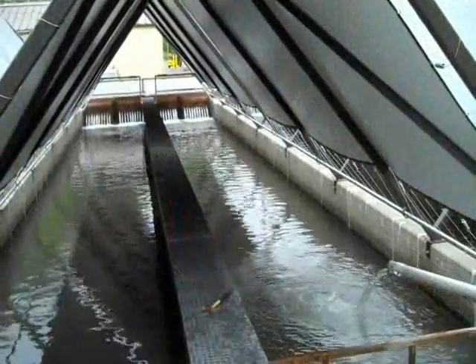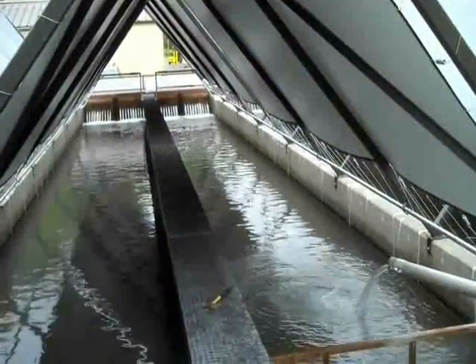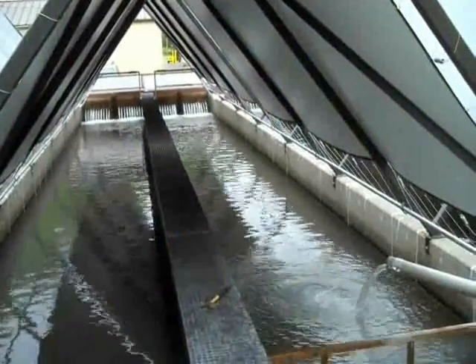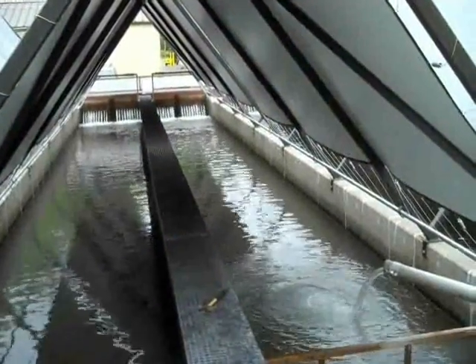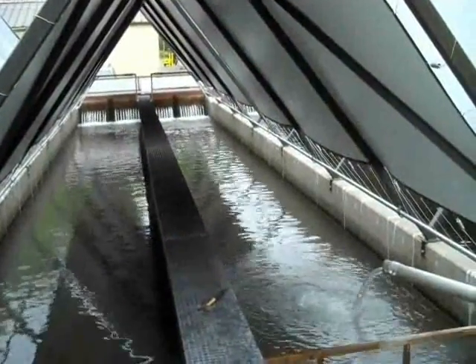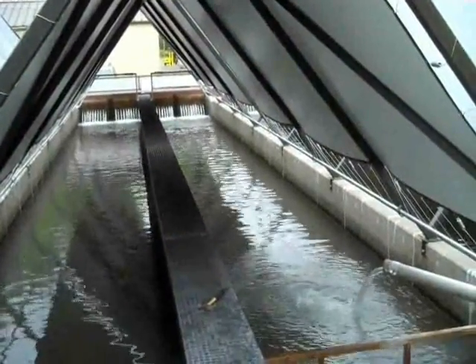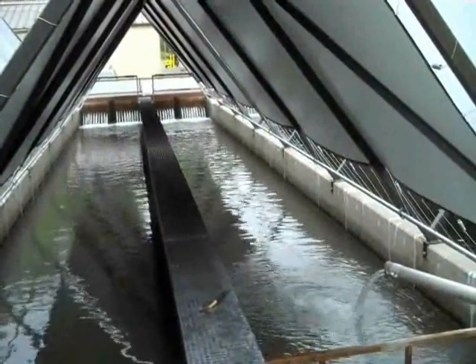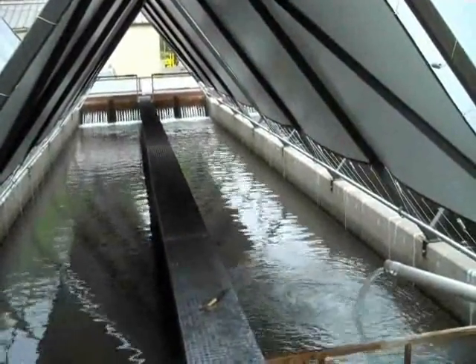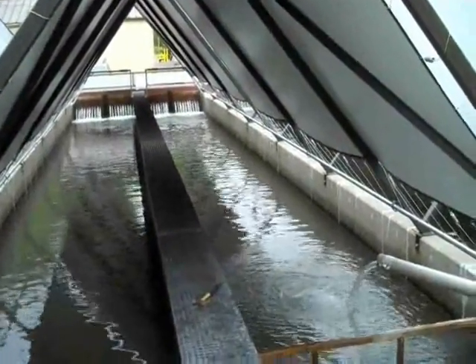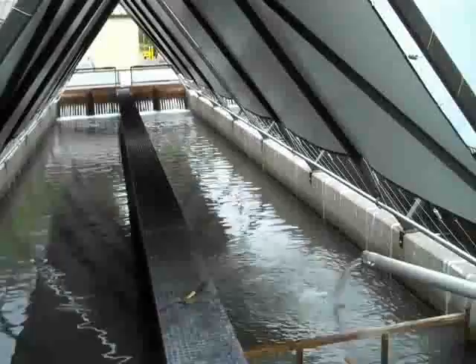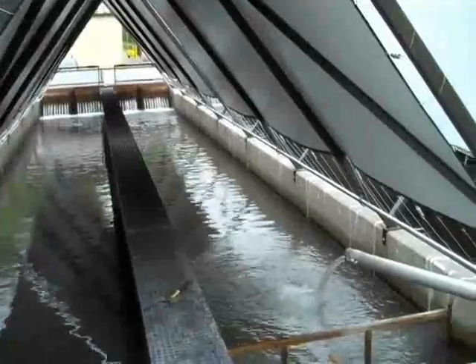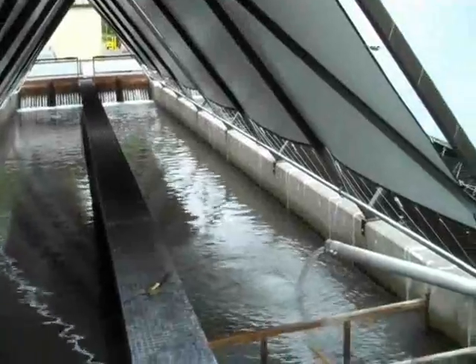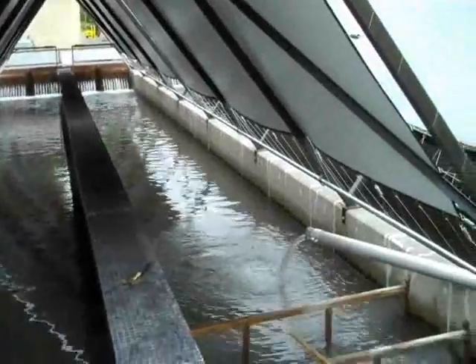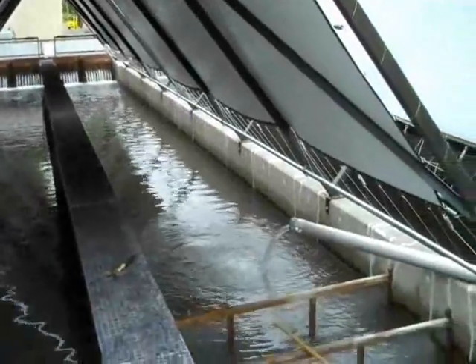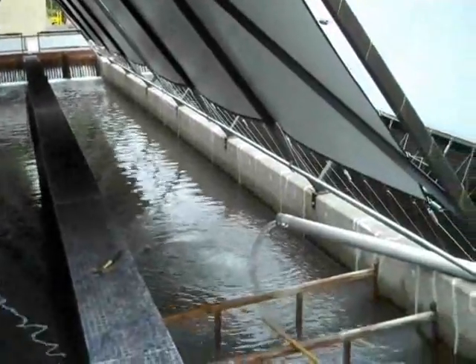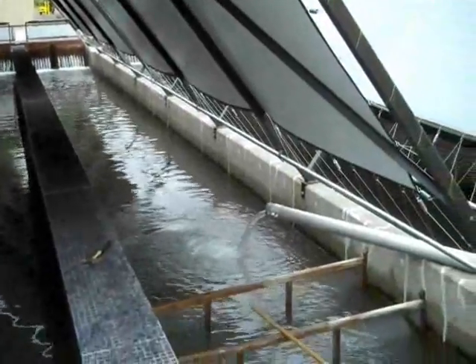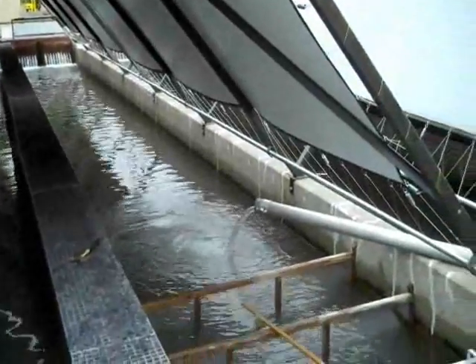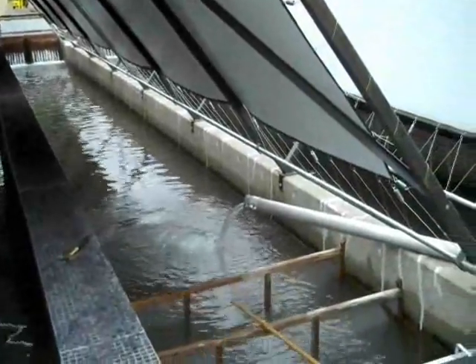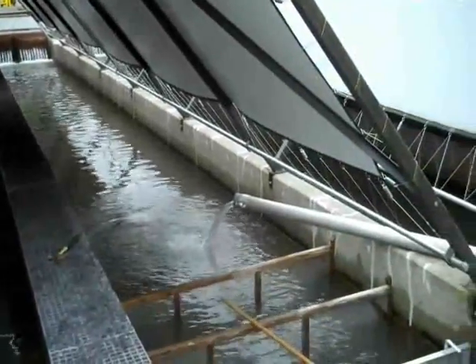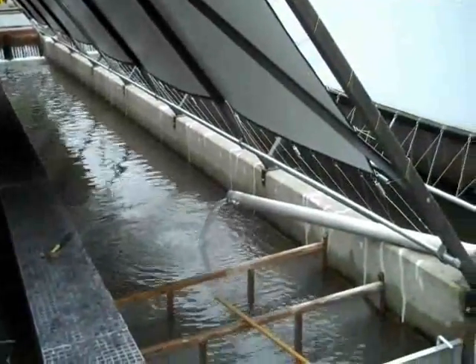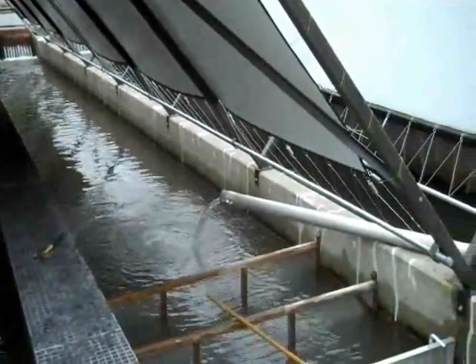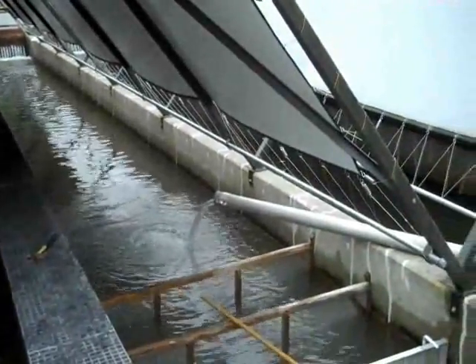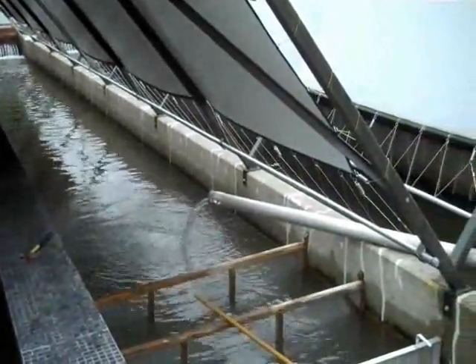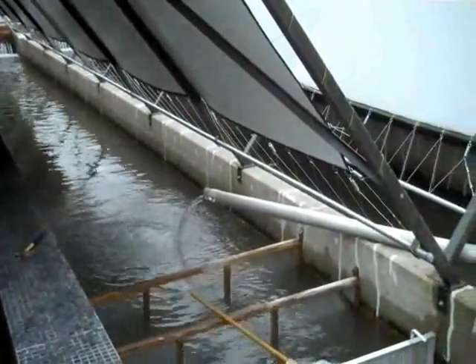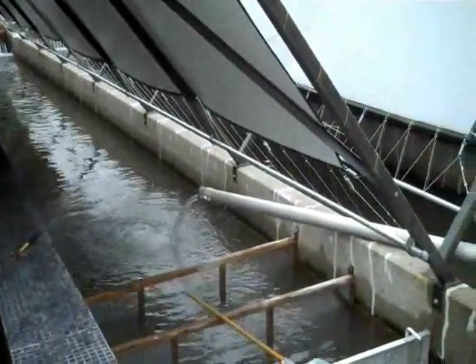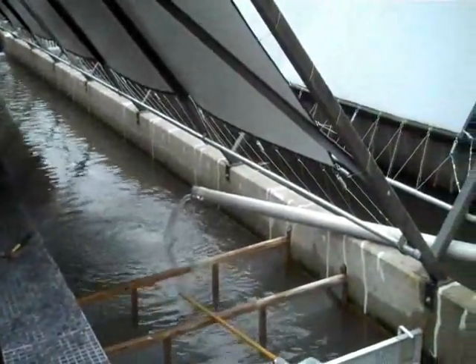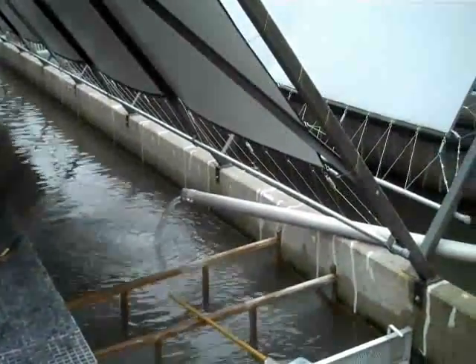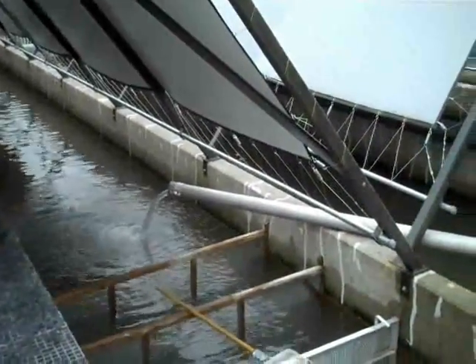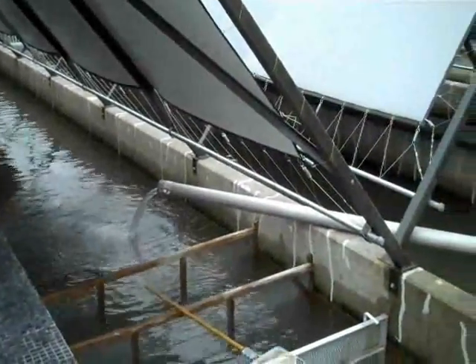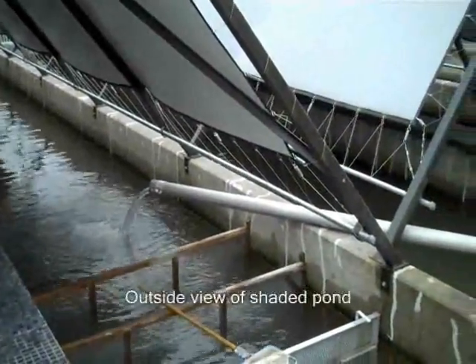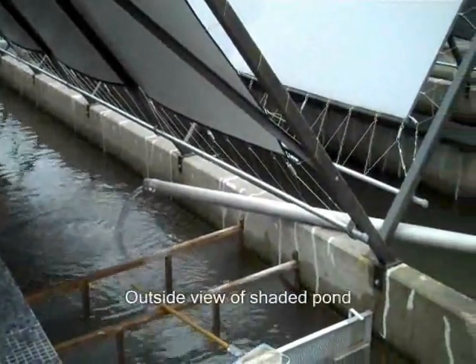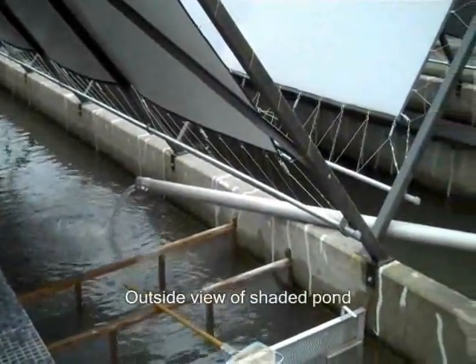Once the marking process is complete, the fish are sent back out into the hatchery's shaded pond, where the fish will be reared and released in the spring.